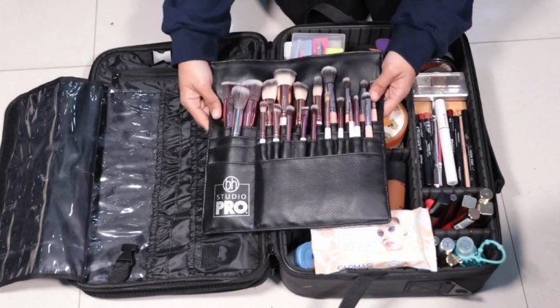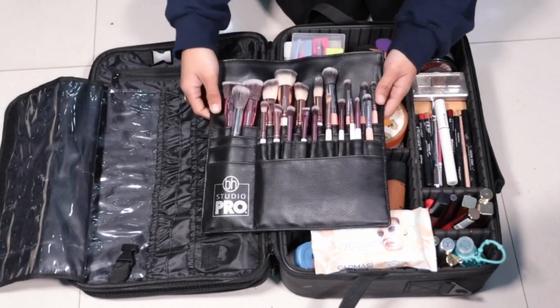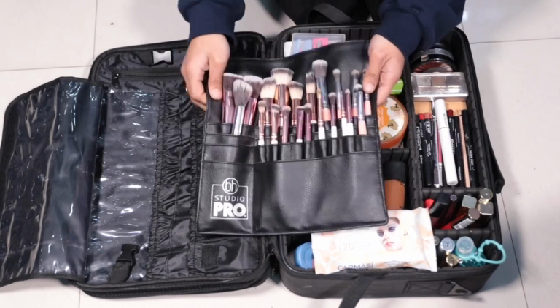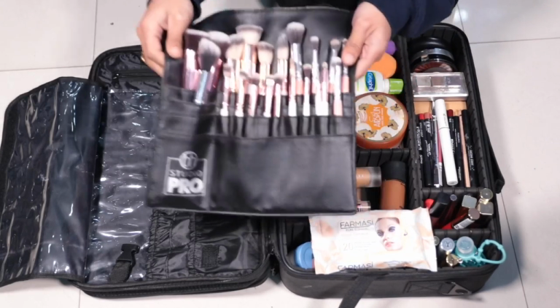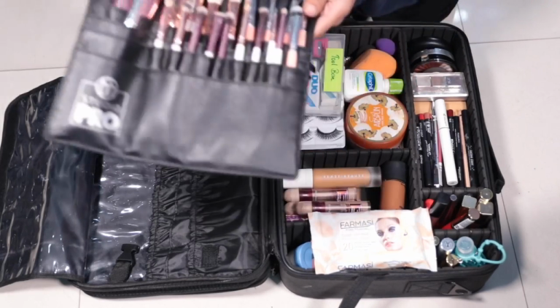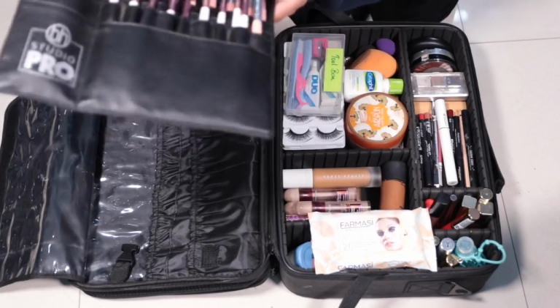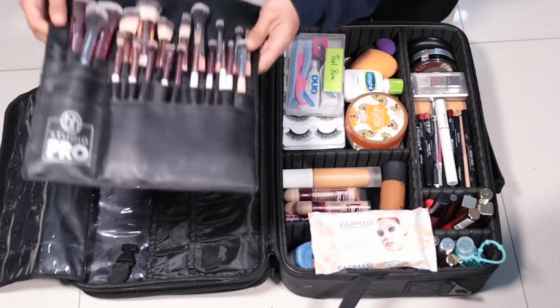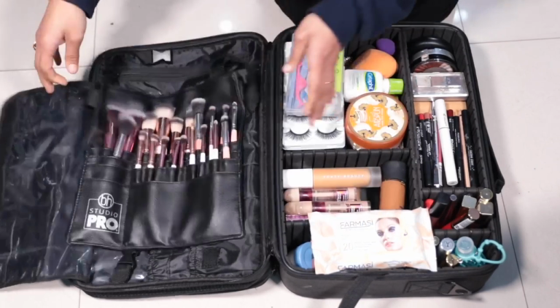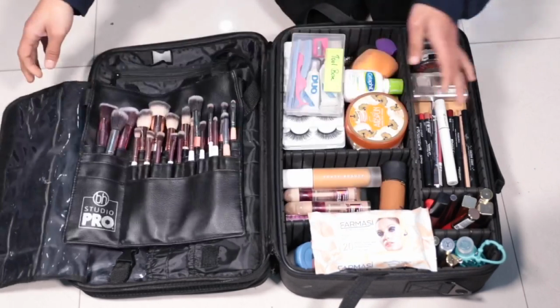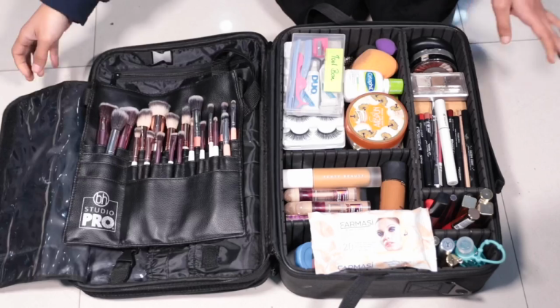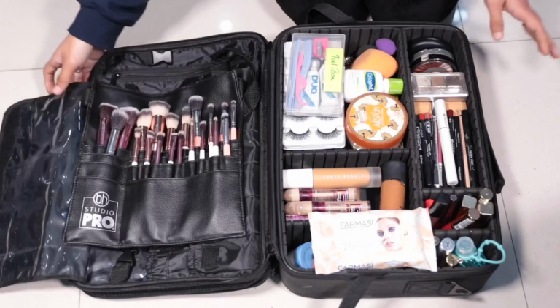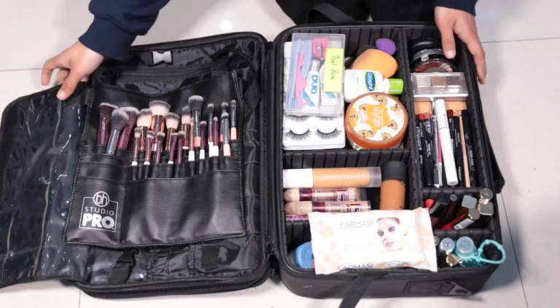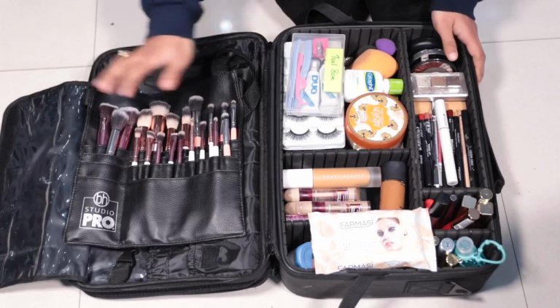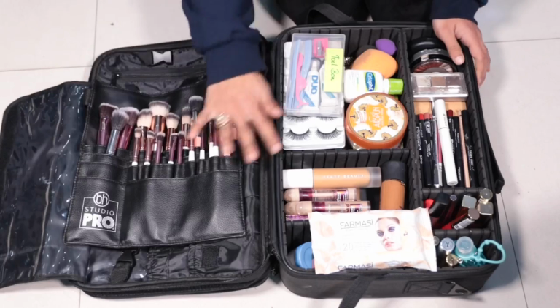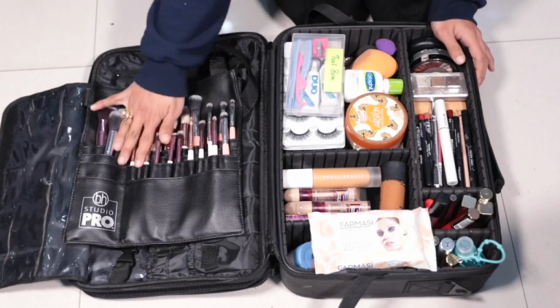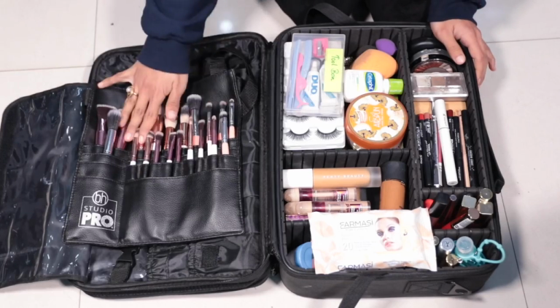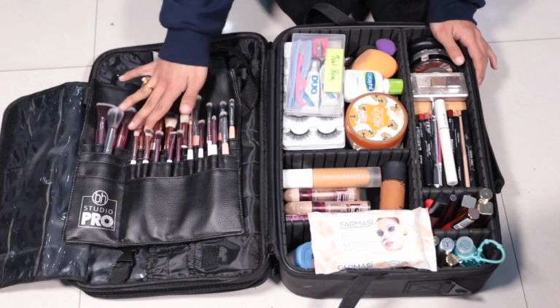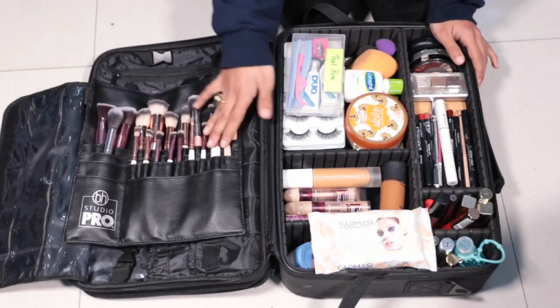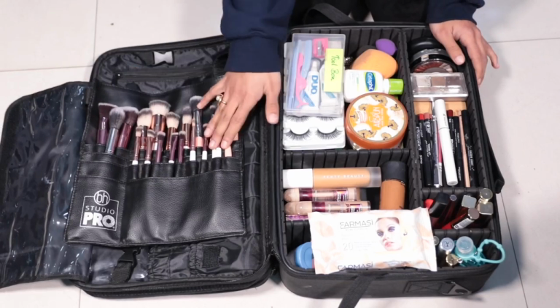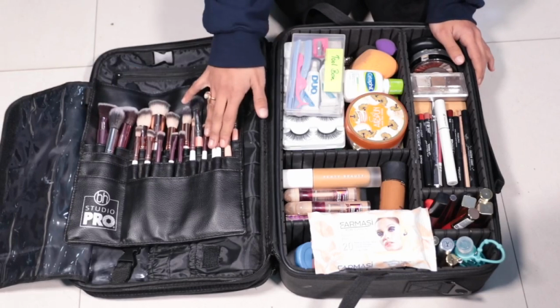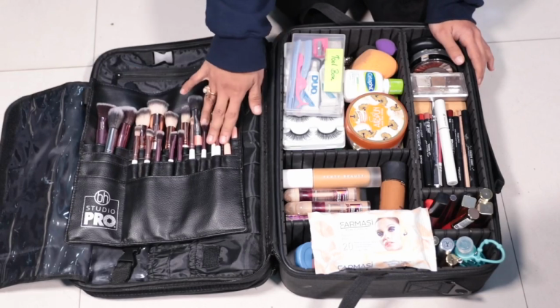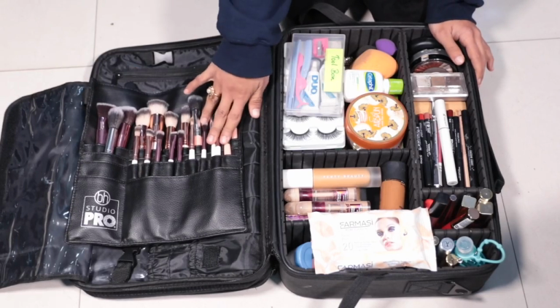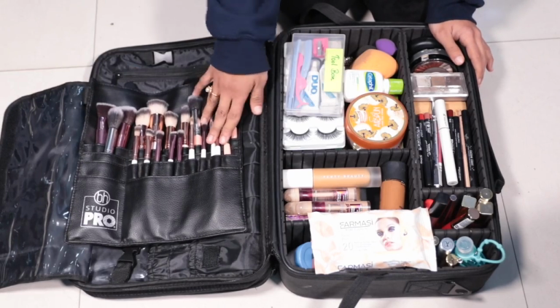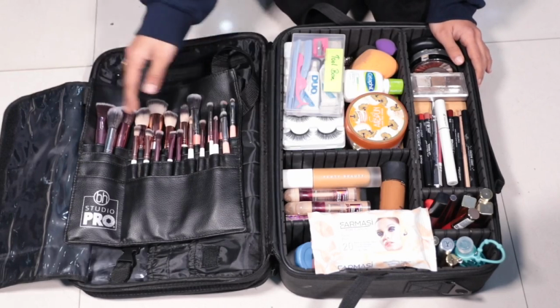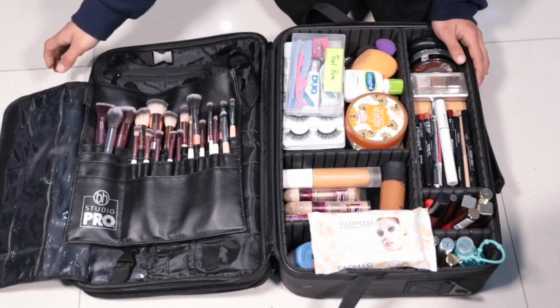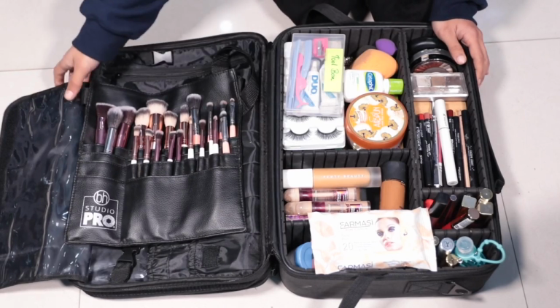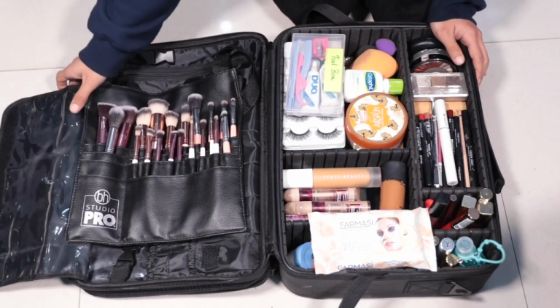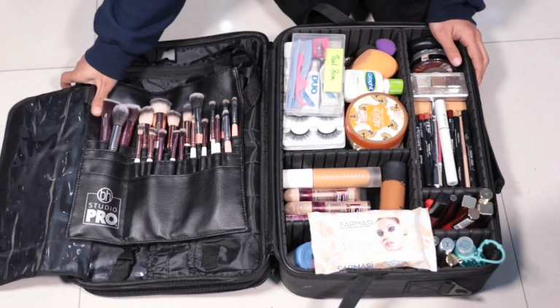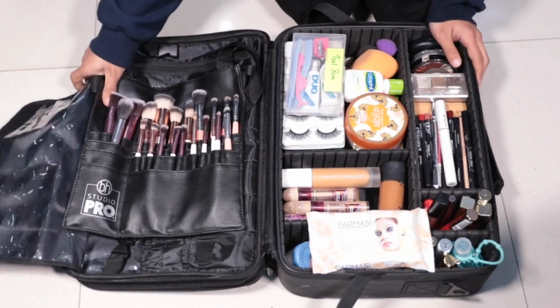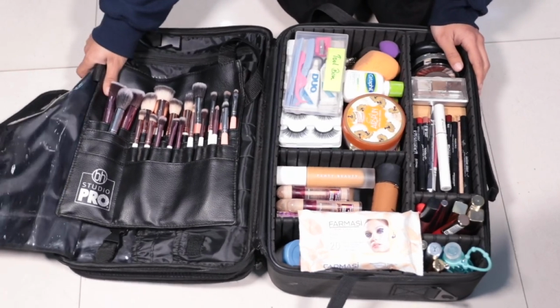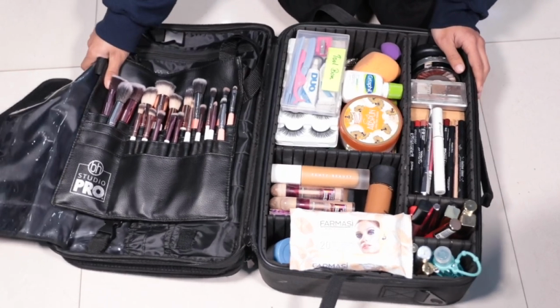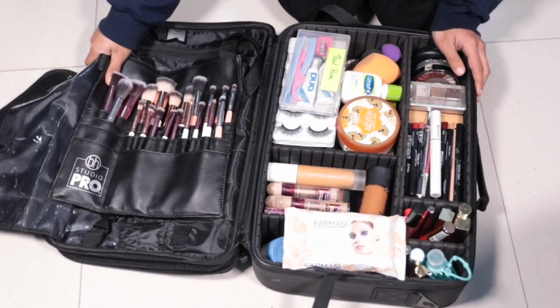So today I am going to go through the makeup kit individually, compartment by compartment.